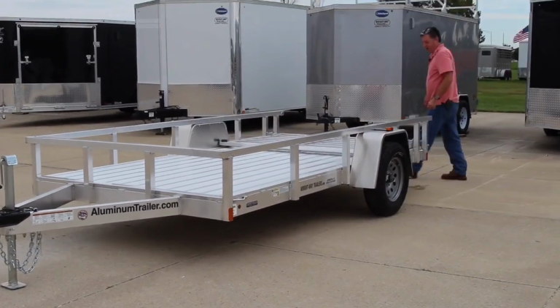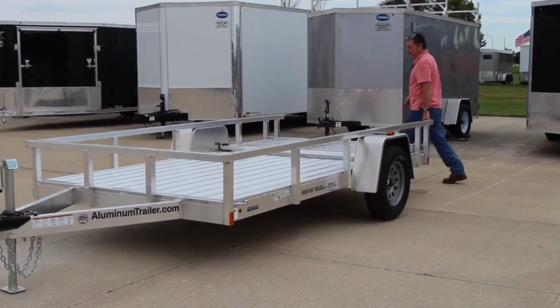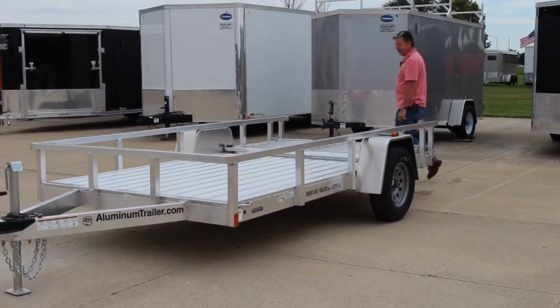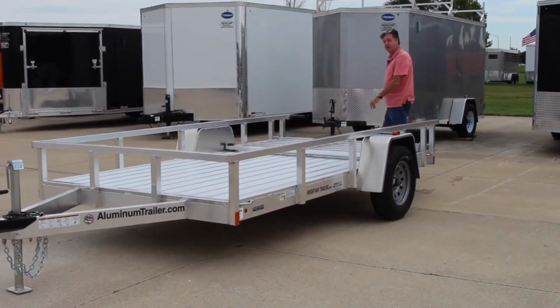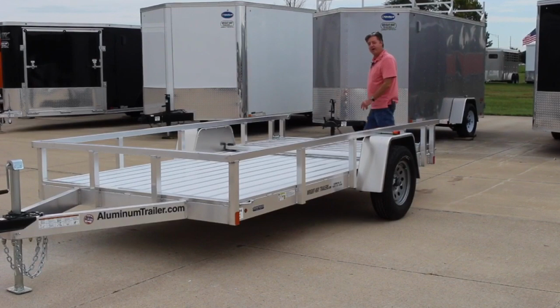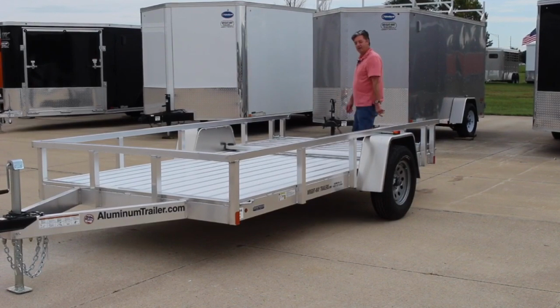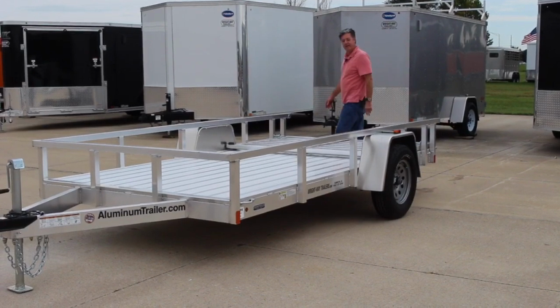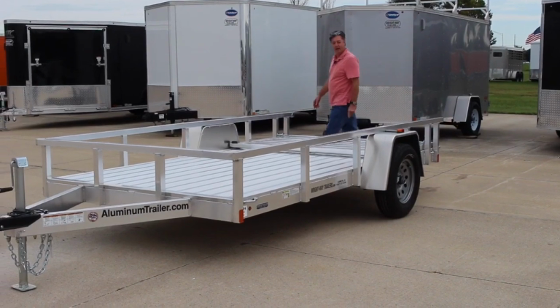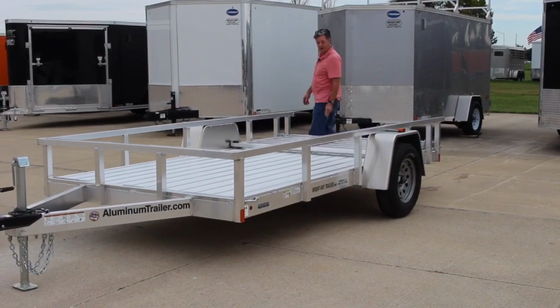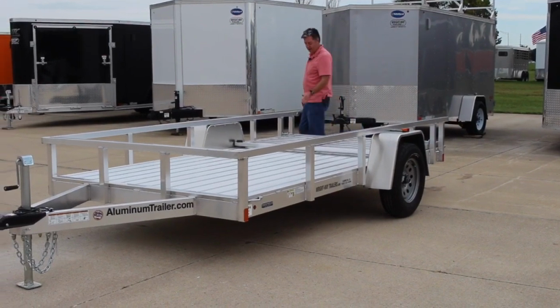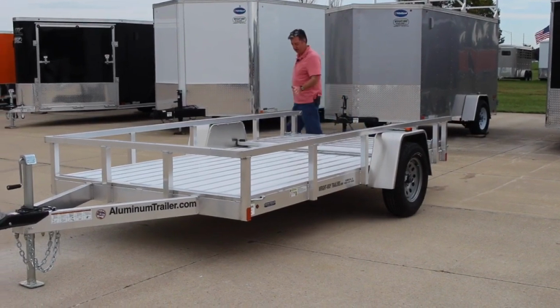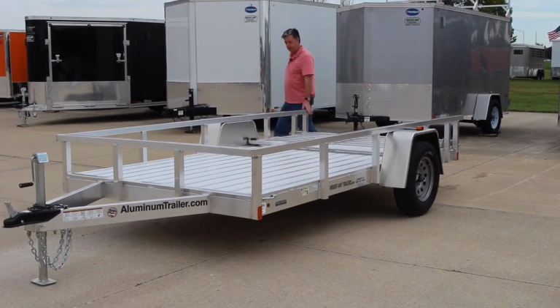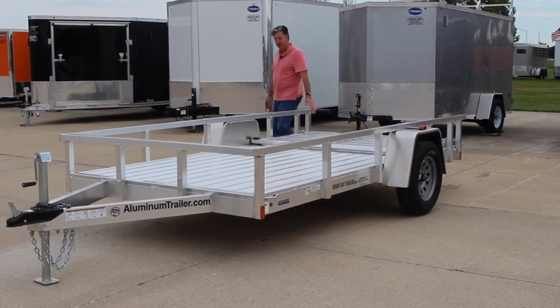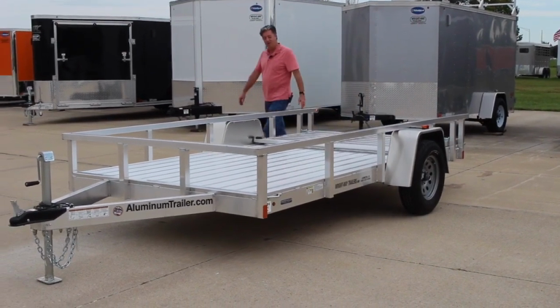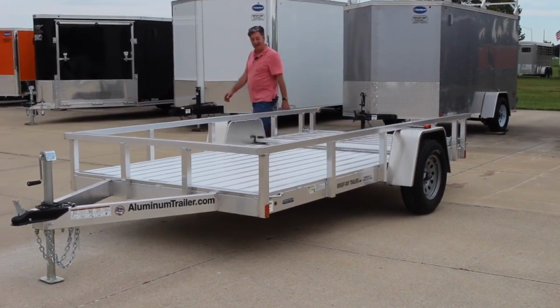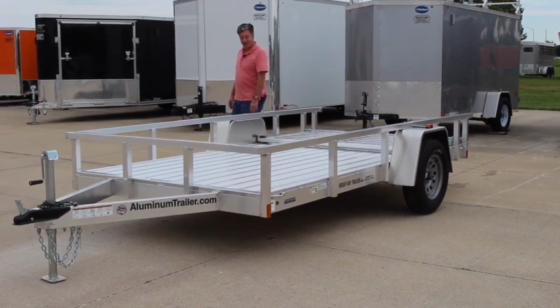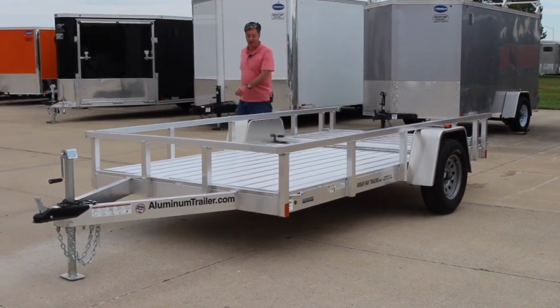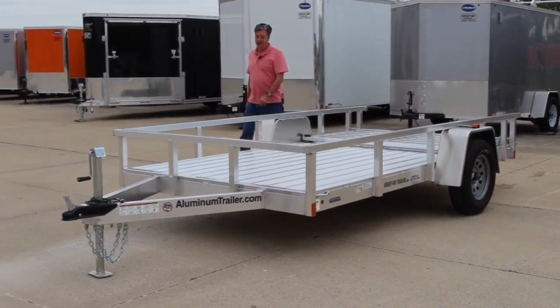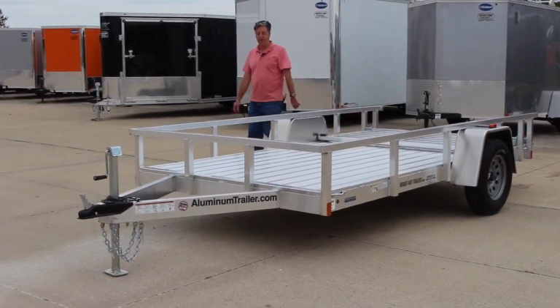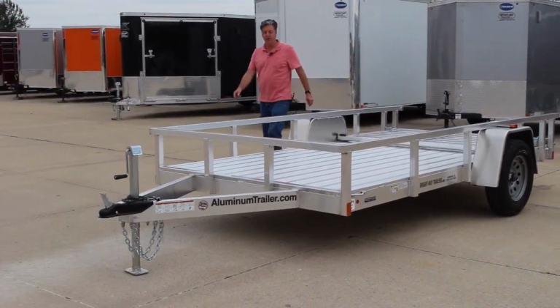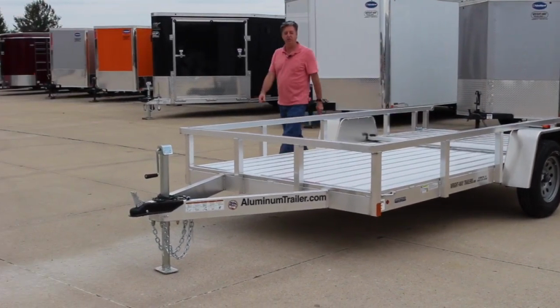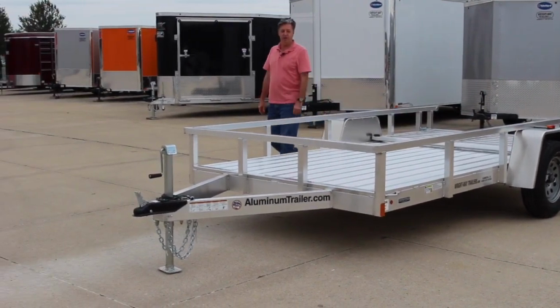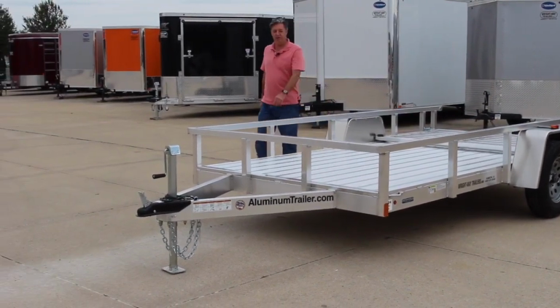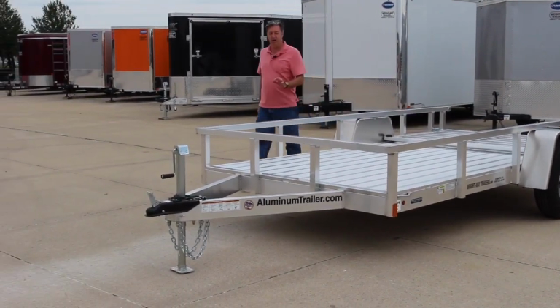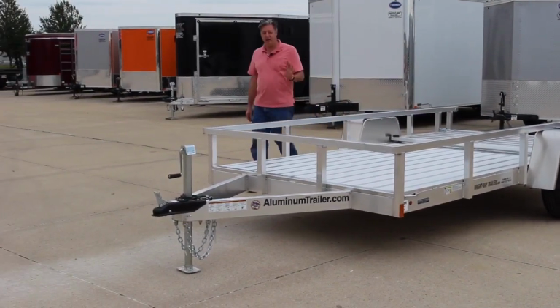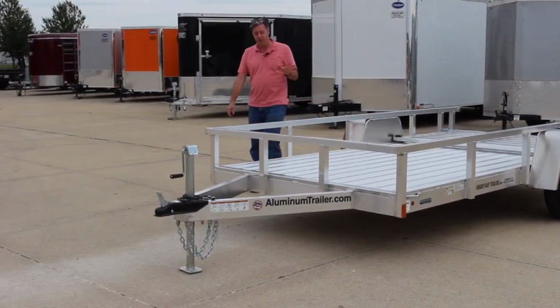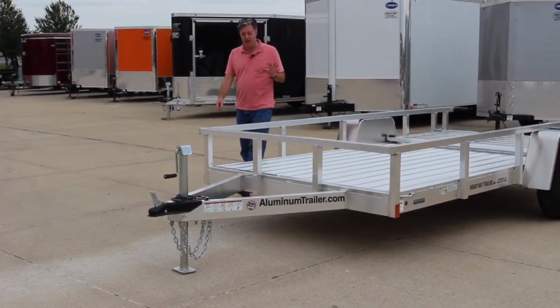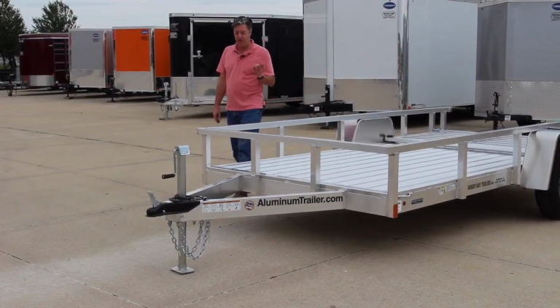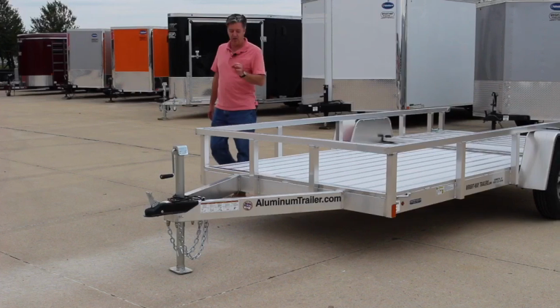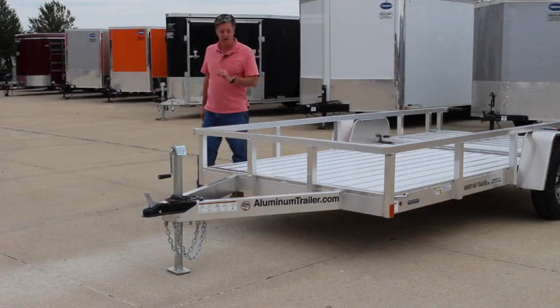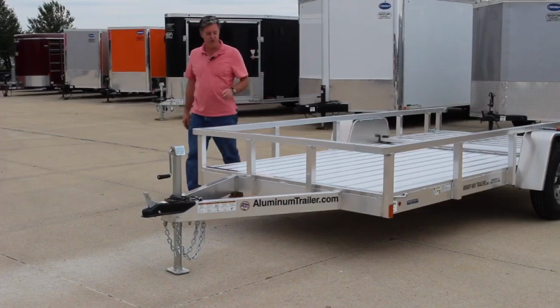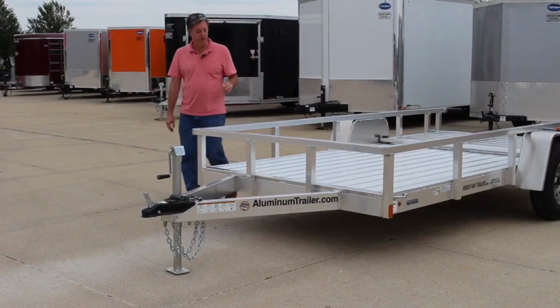All the lights are LED lights on here, so they will last for years and years and are nice and bright and clear as well.